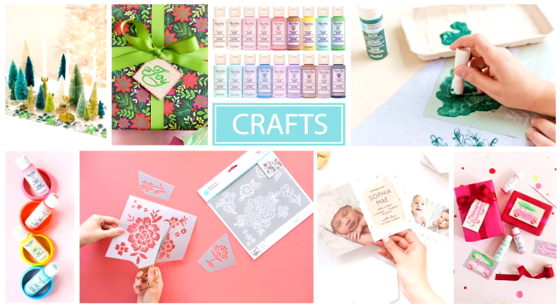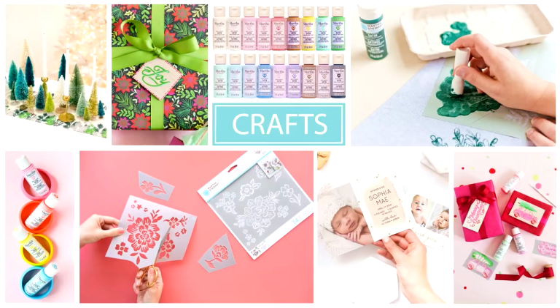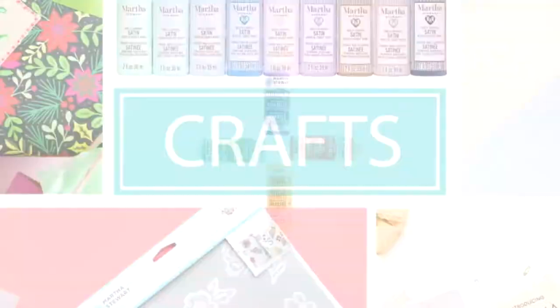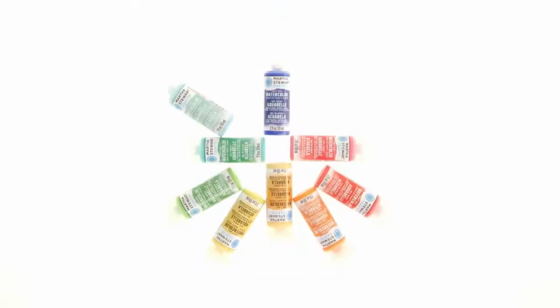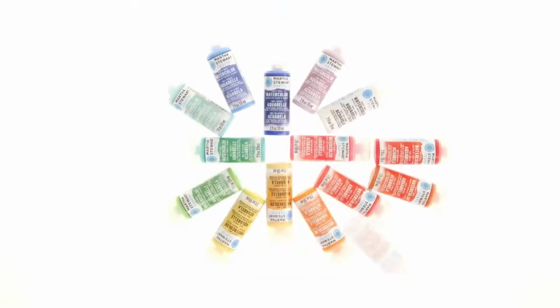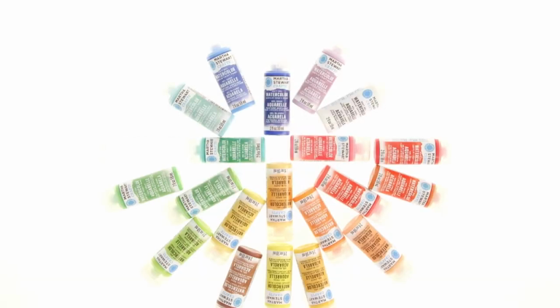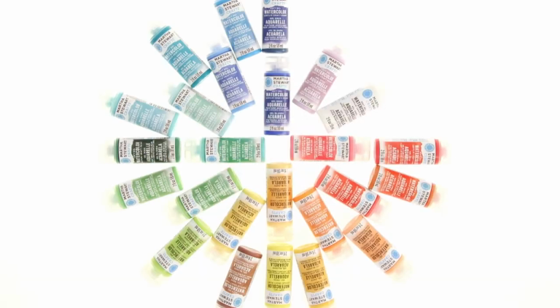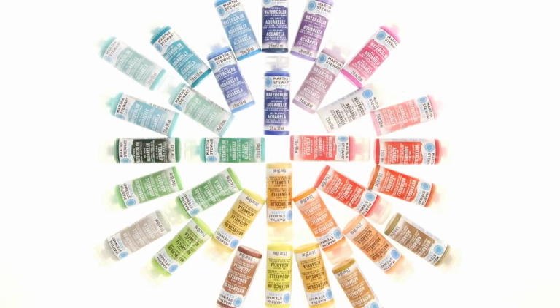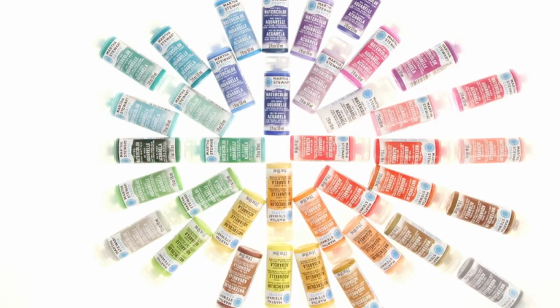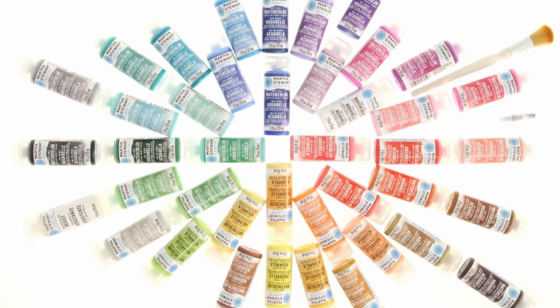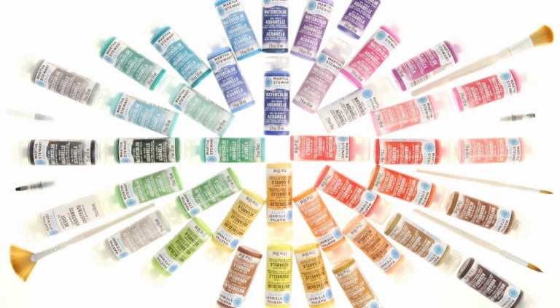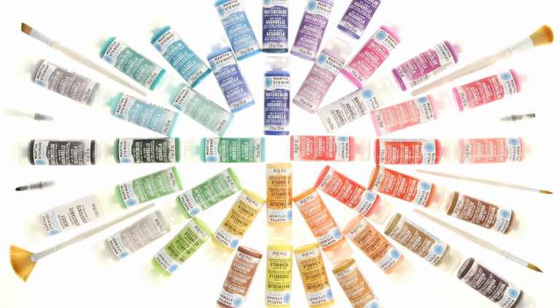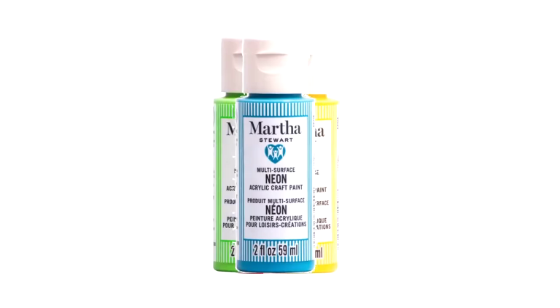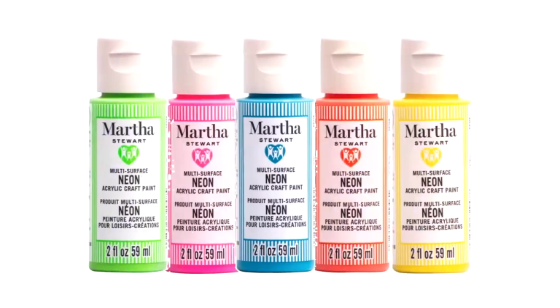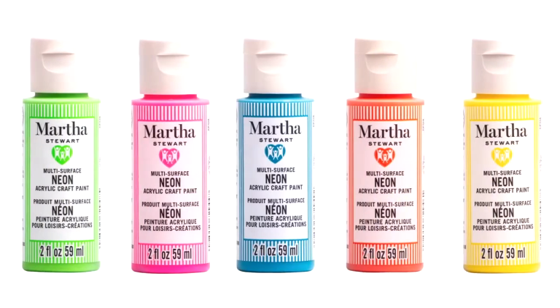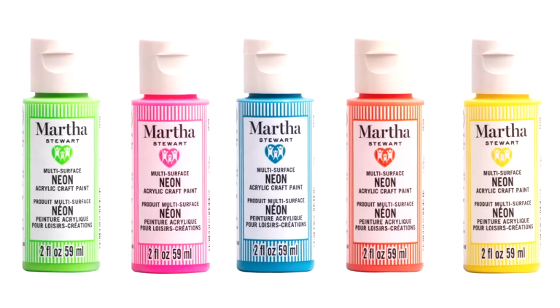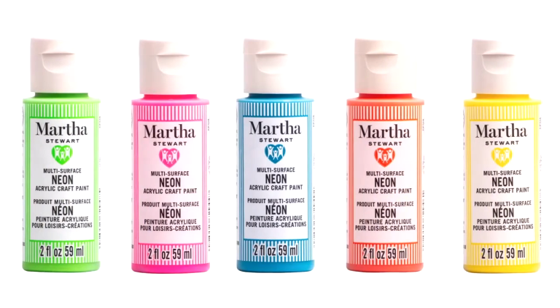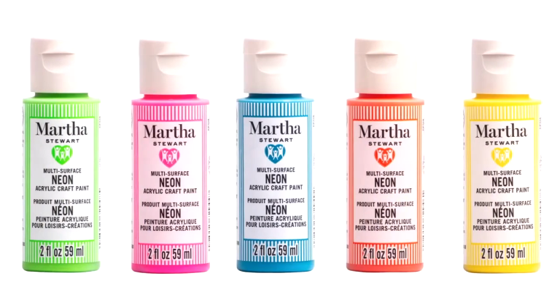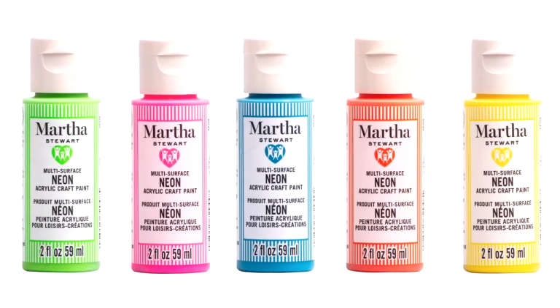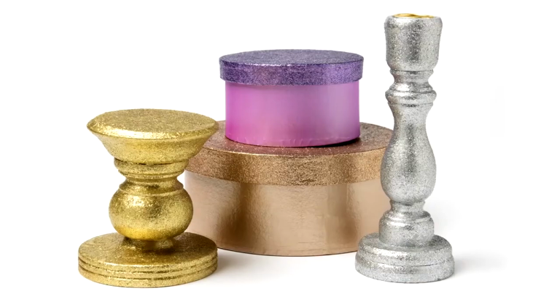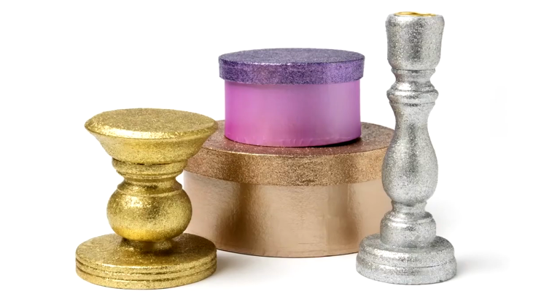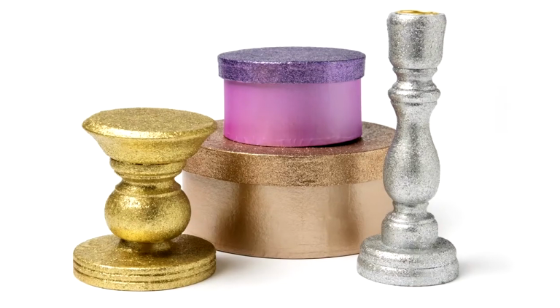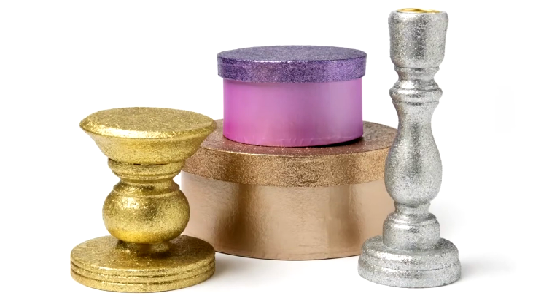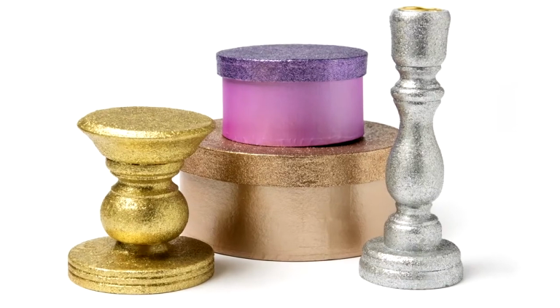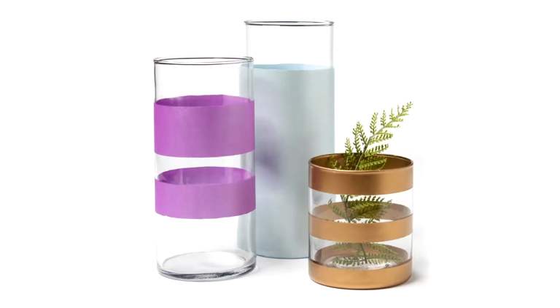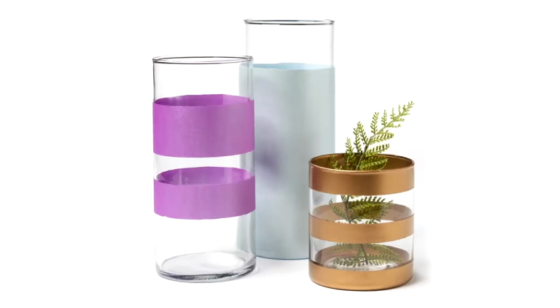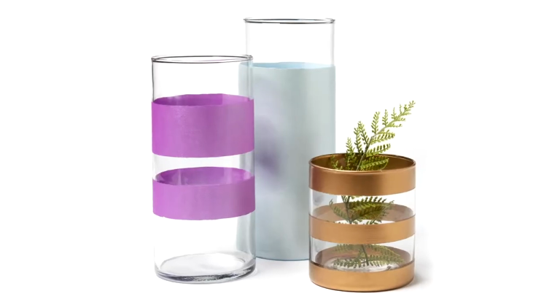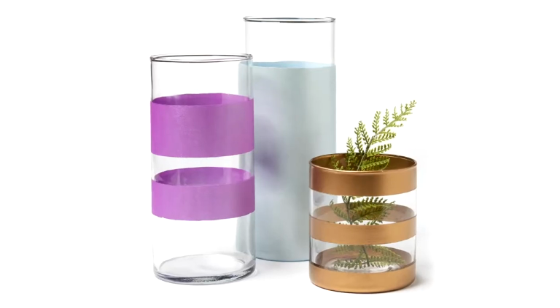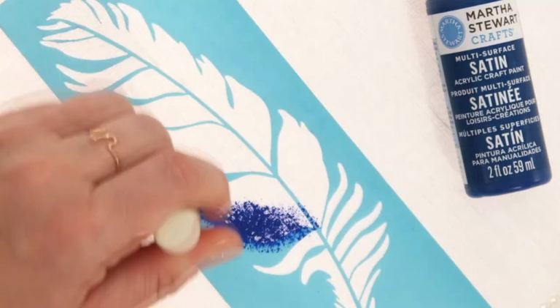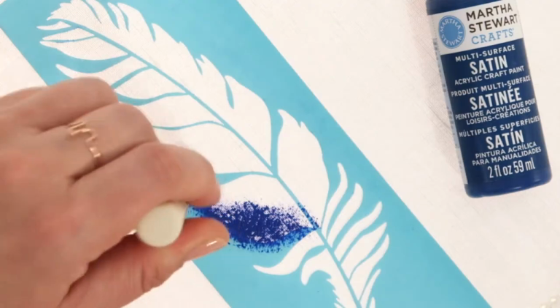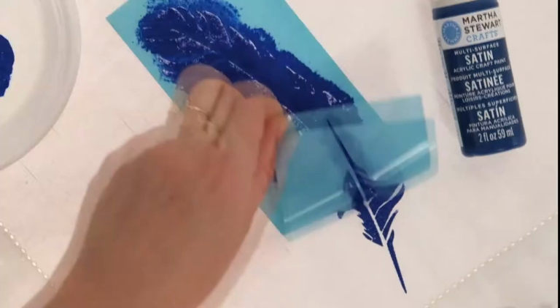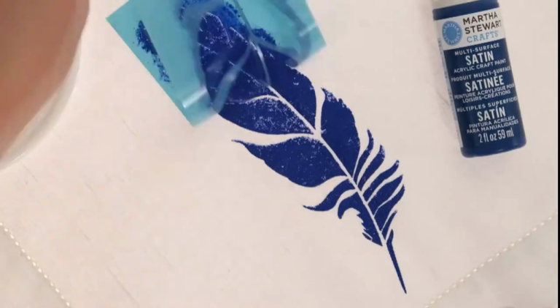The paints are fantastic. We have neon paint, glitter paint, pearl paint, and satin paint.